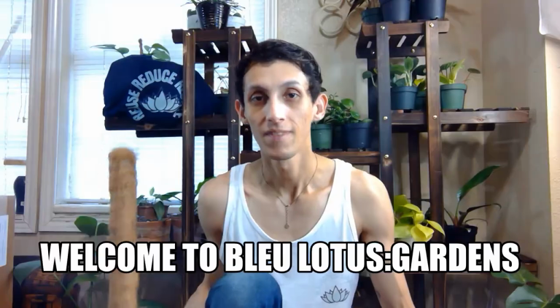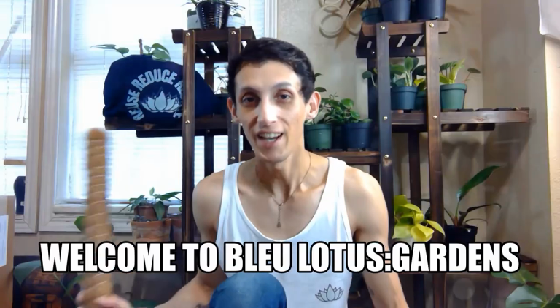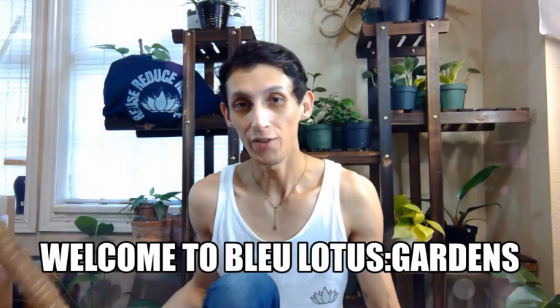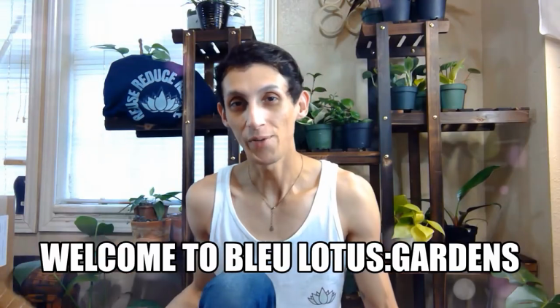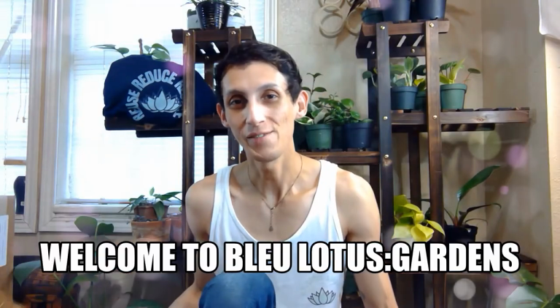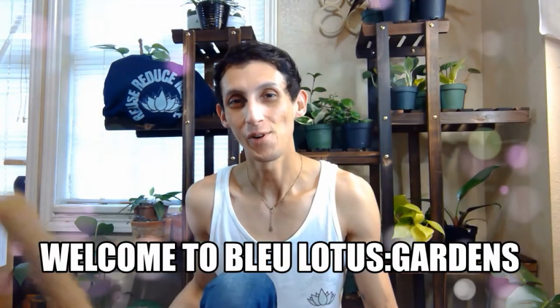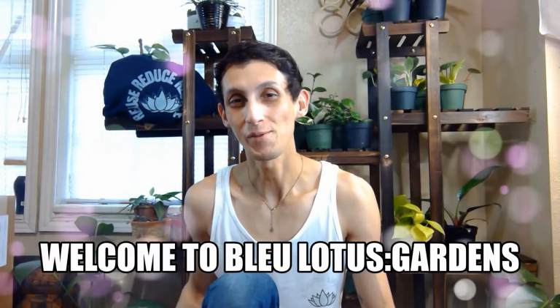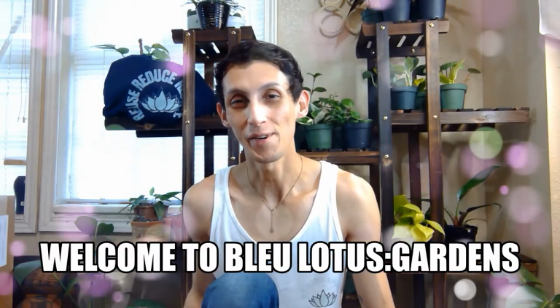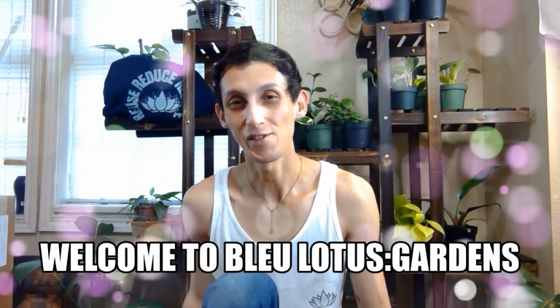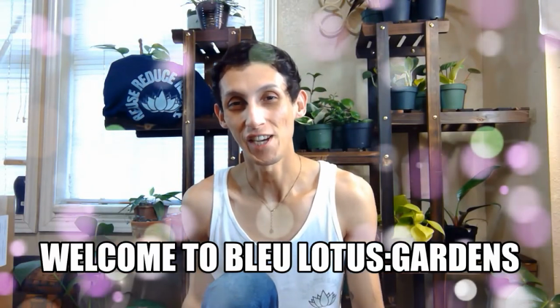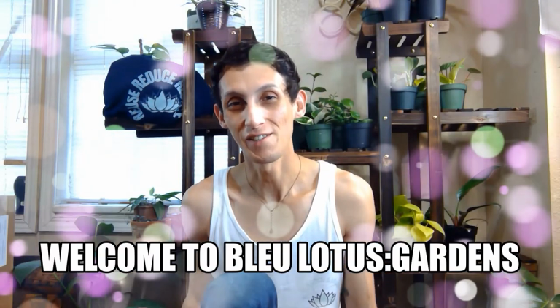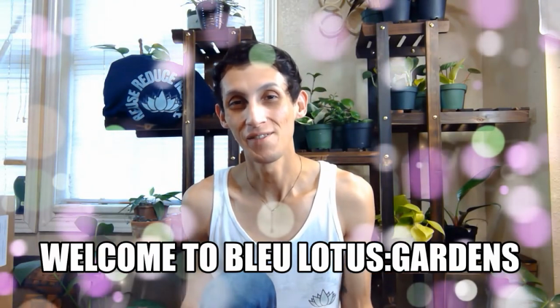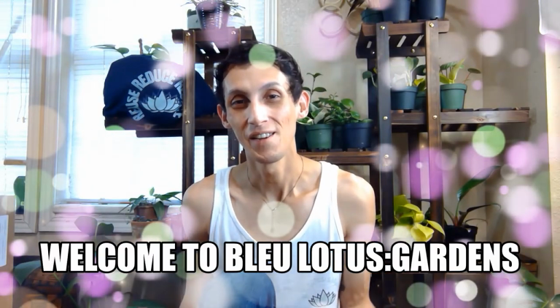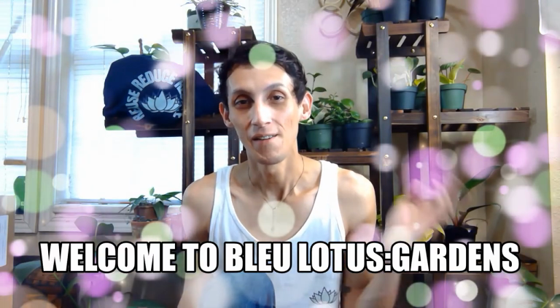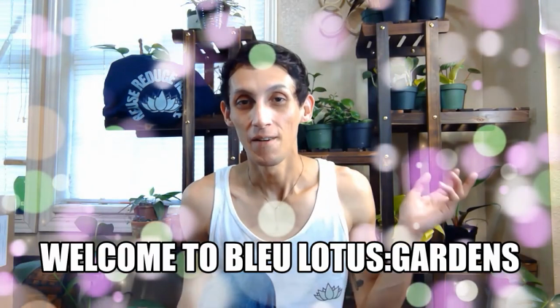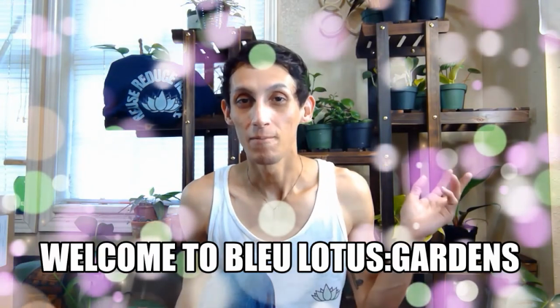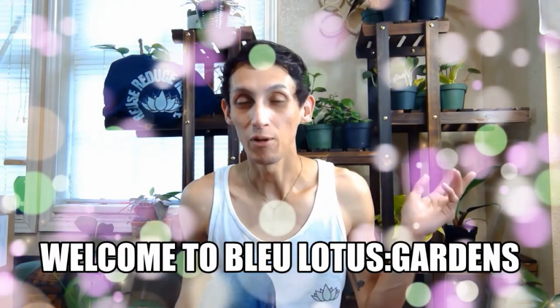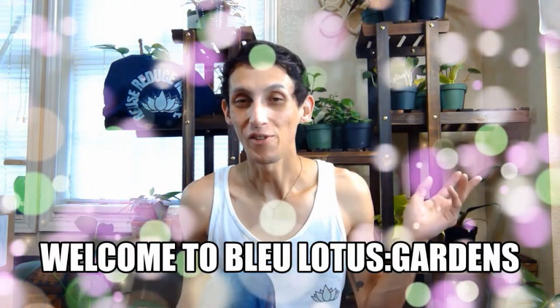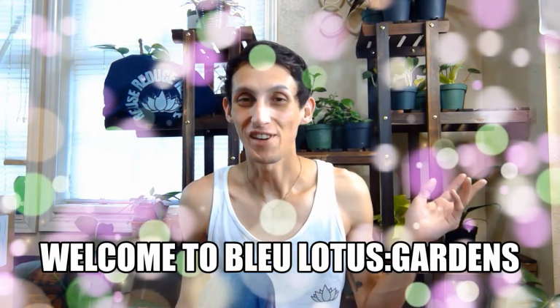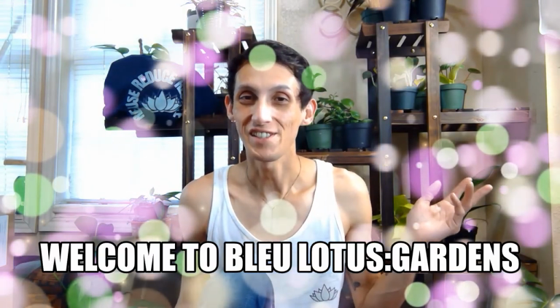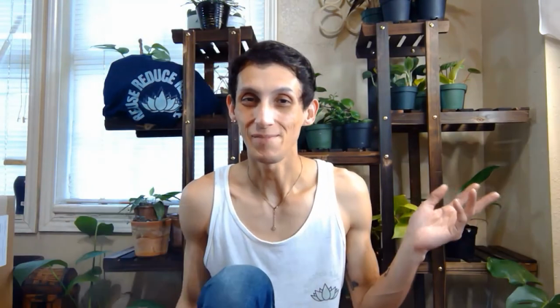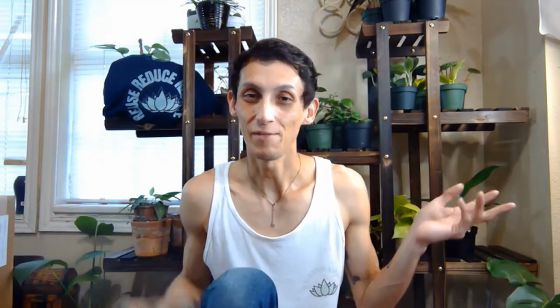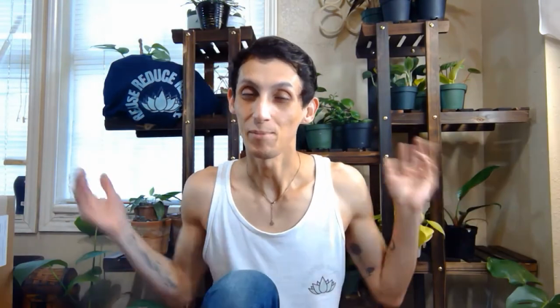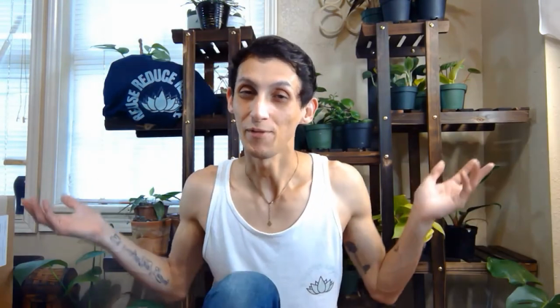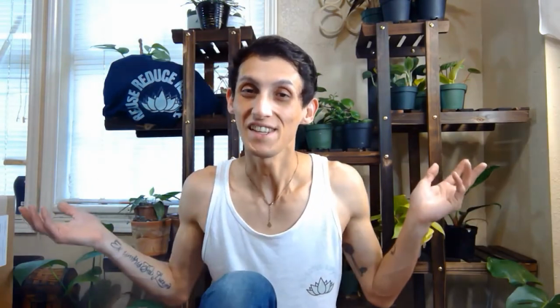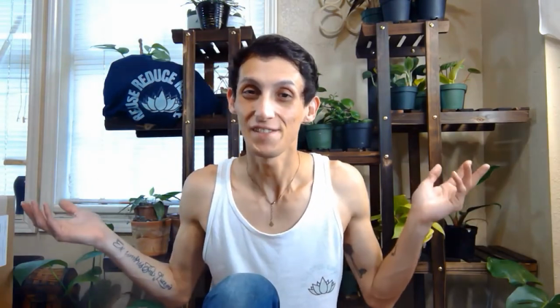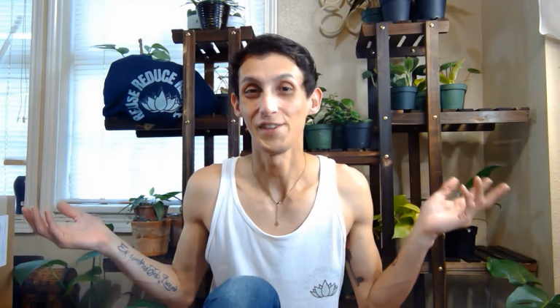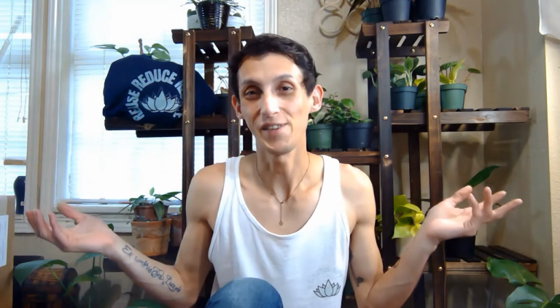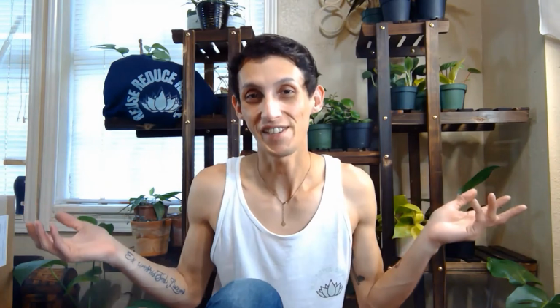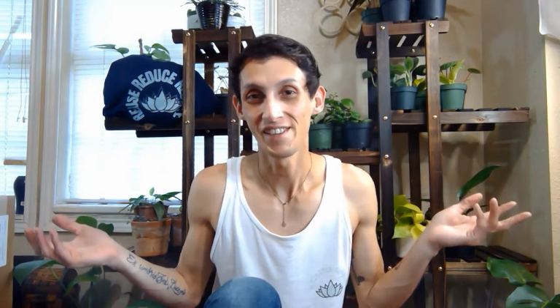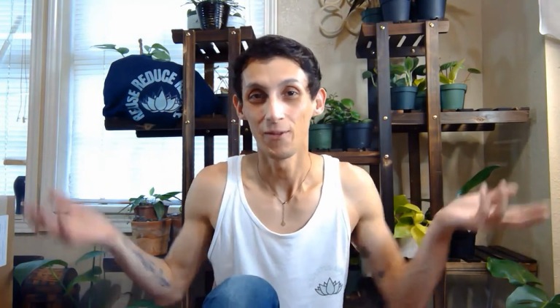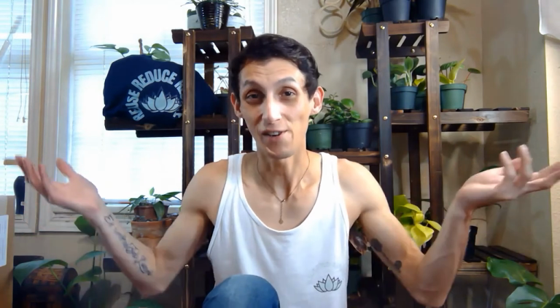Hello everyone! Welcome to our YouTube channel, Blue Lotus Gardens. My name is Blue Phoenix. If you're new here, welcome.